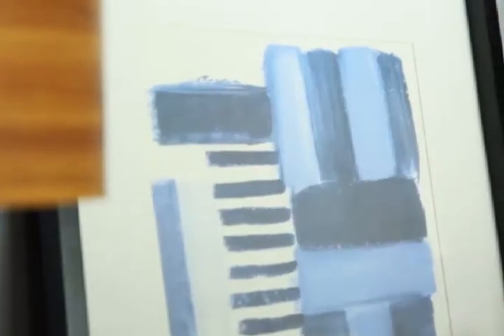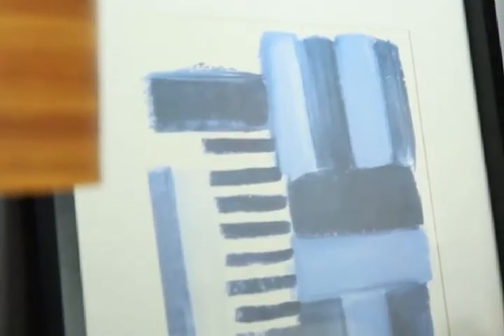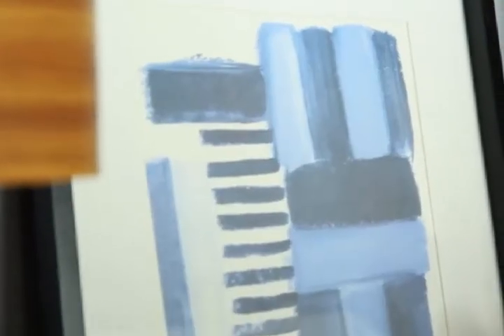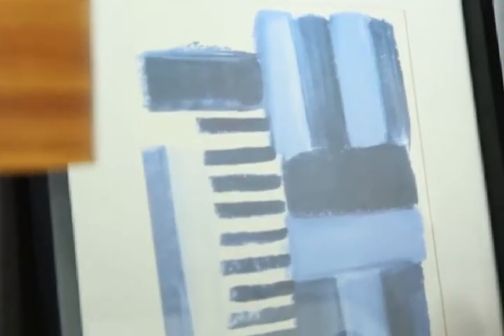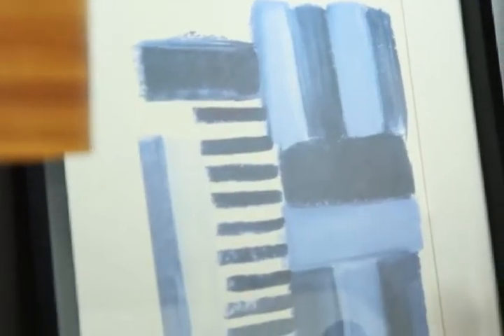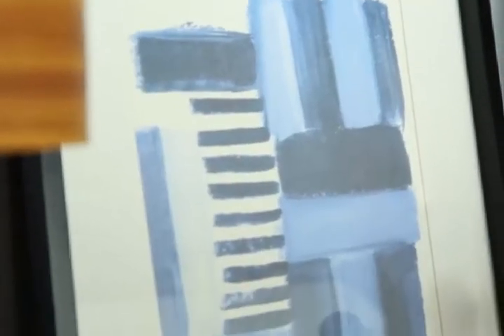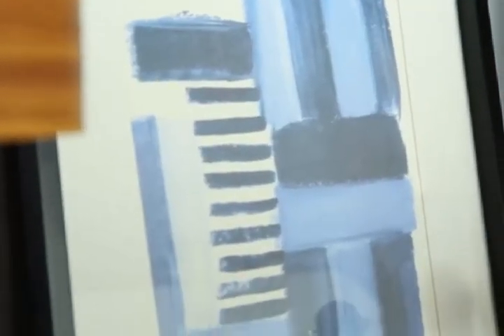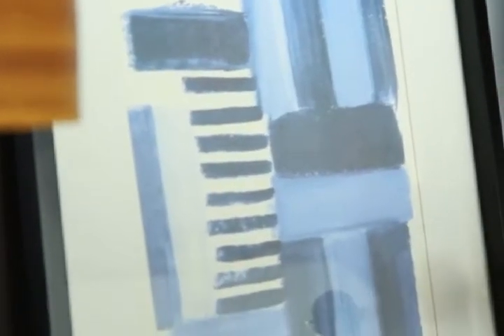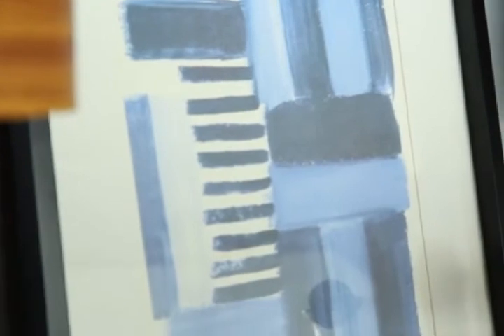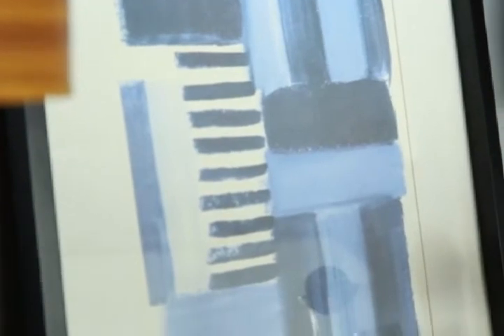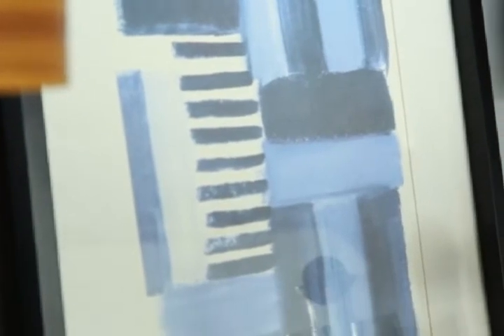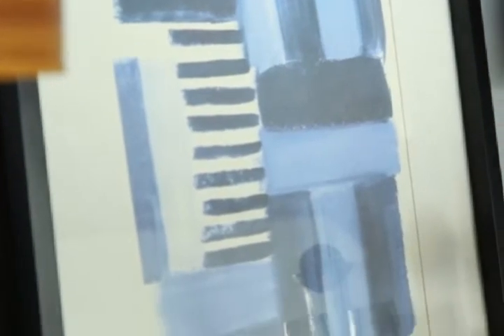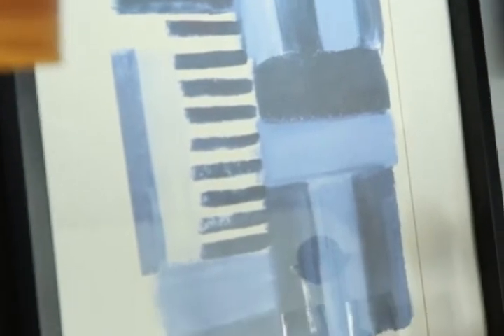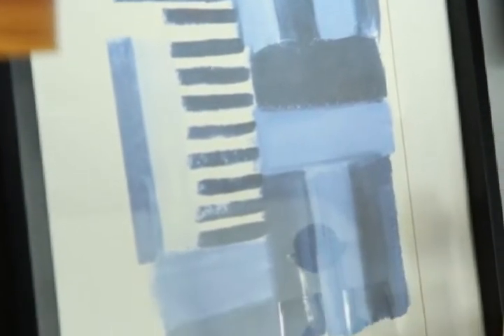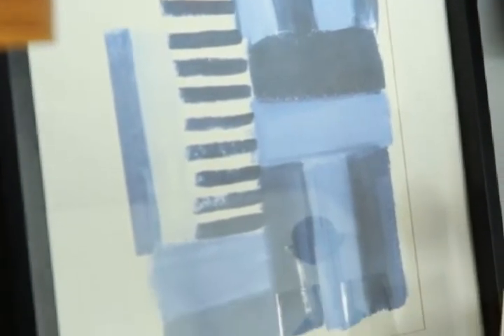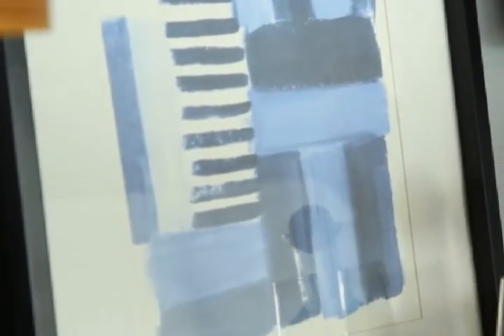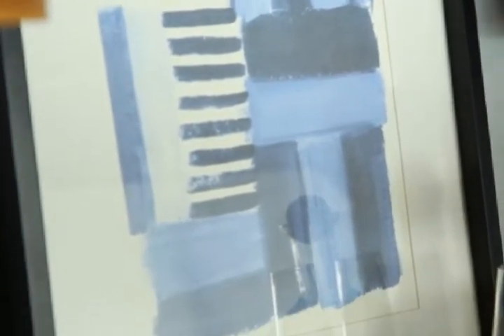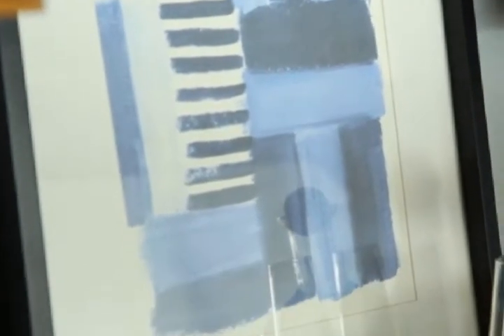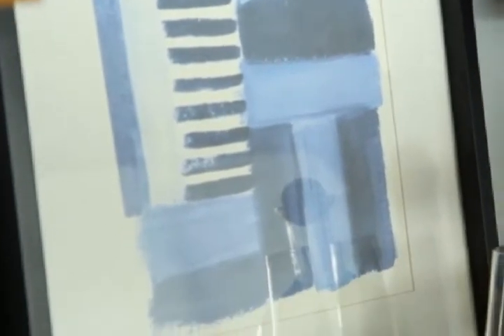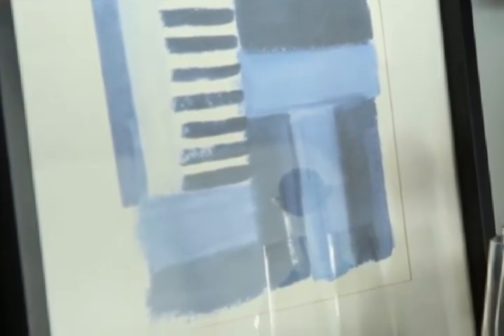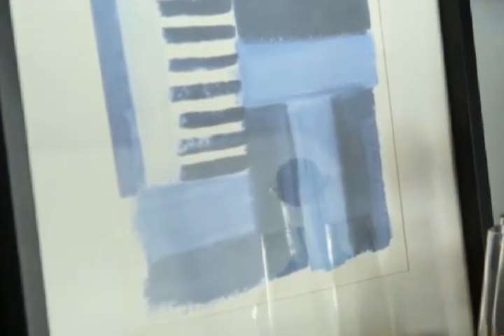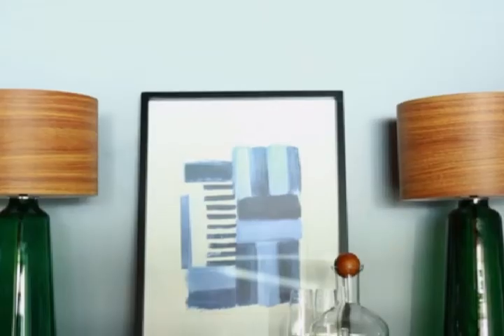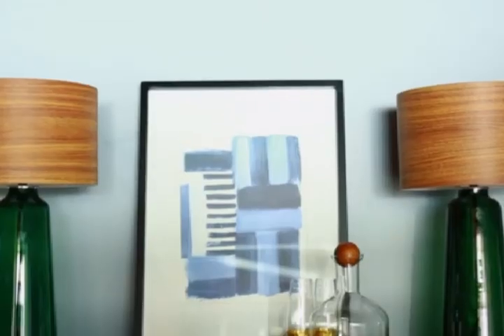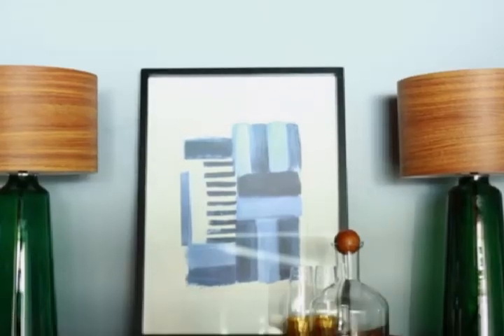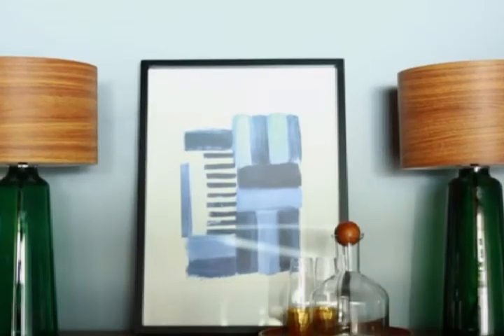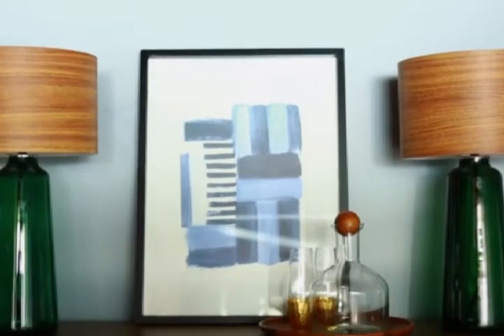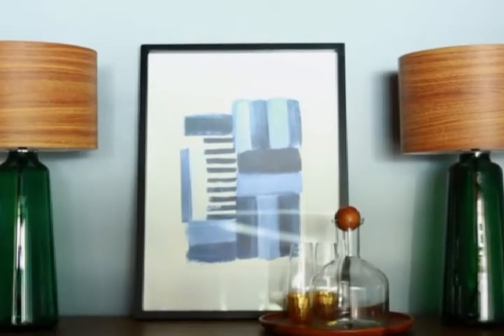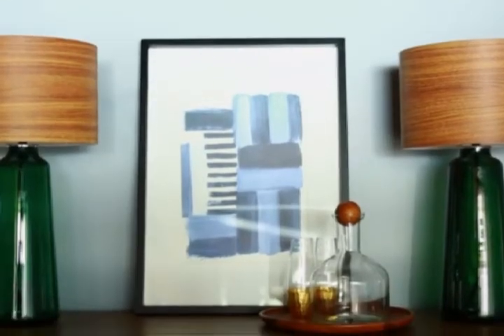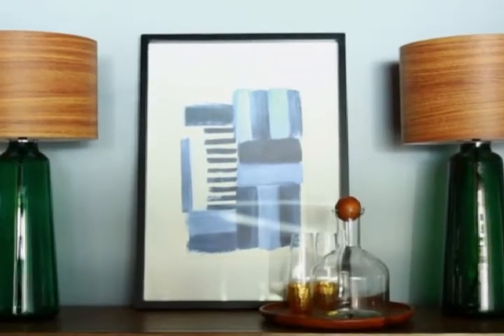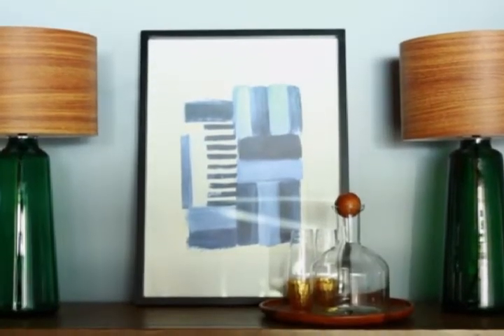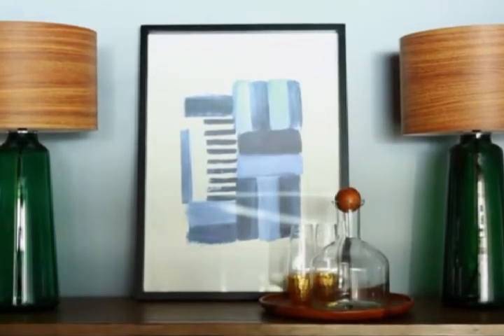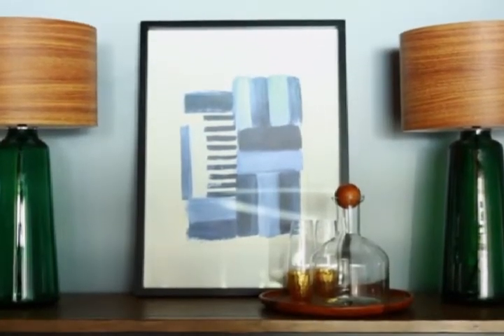Above the buffet is a good place to add a large piece of art to create a statement or add personality, and a matching pair of lamps for ambient lighting.